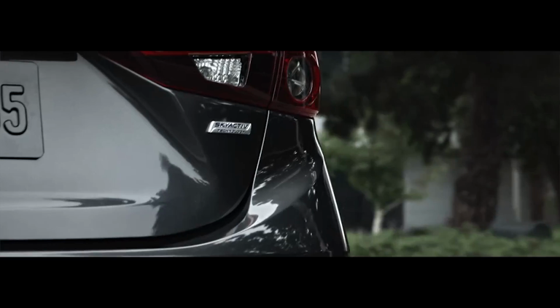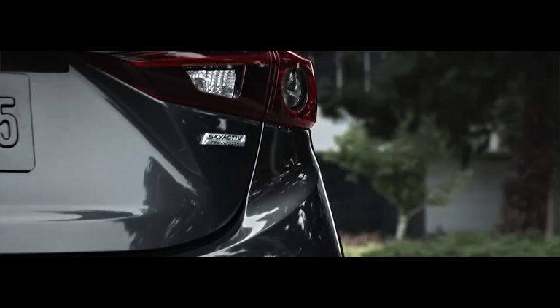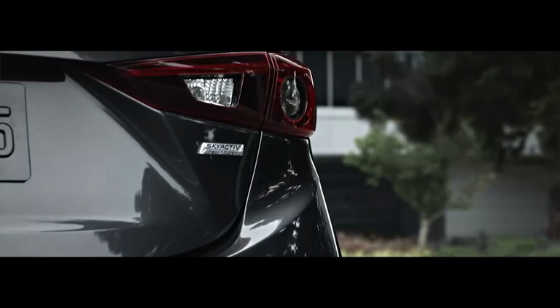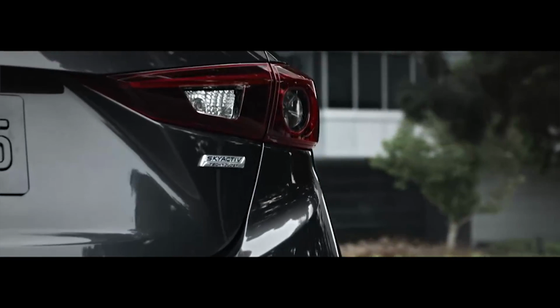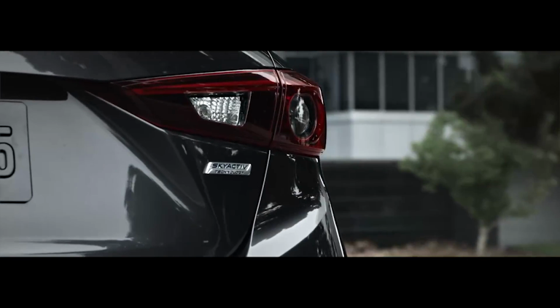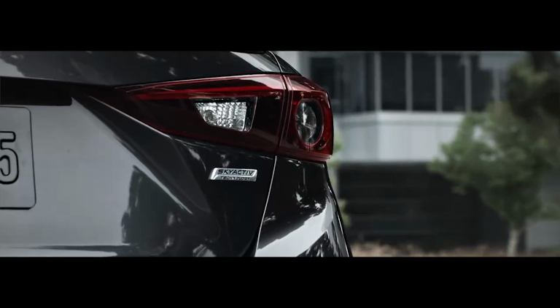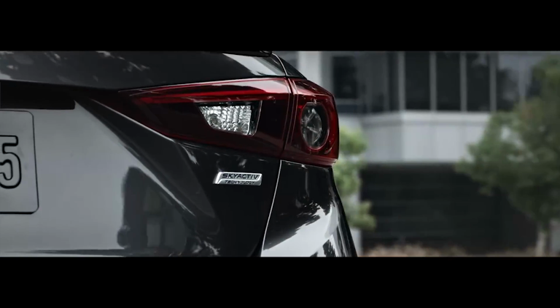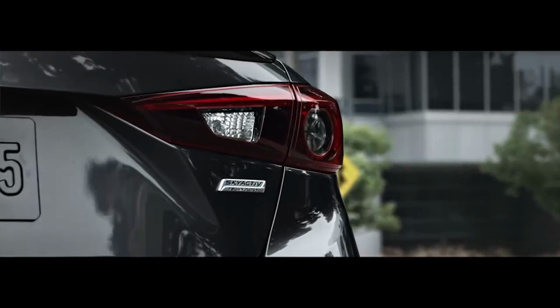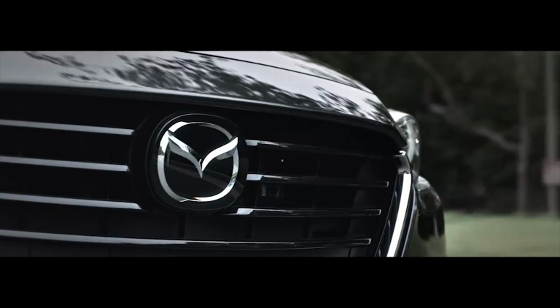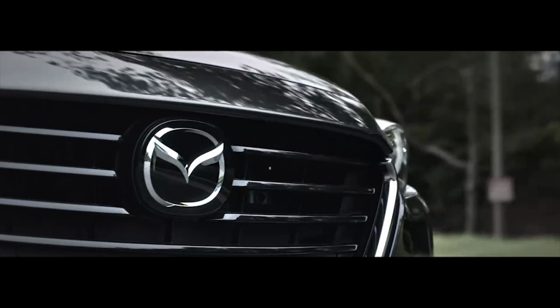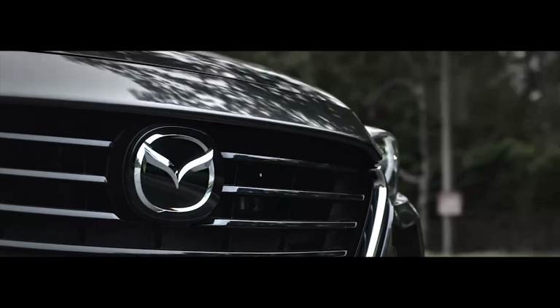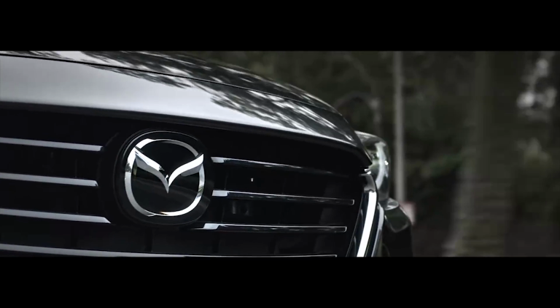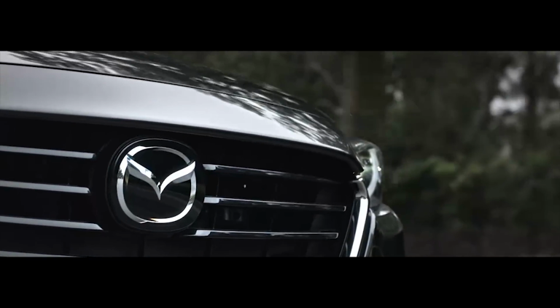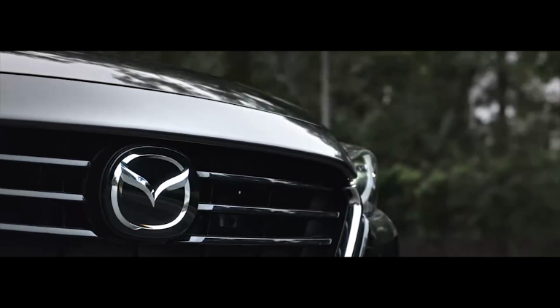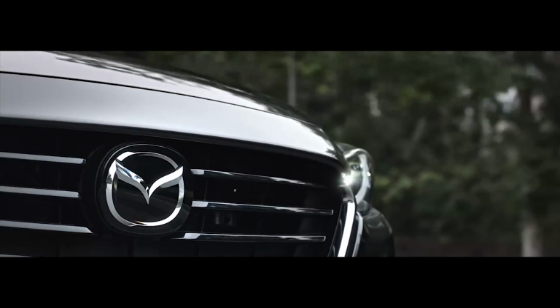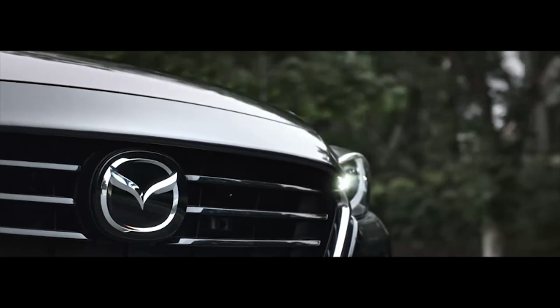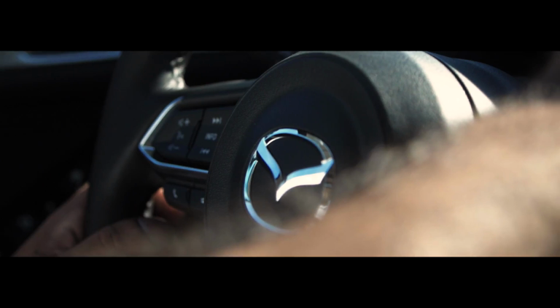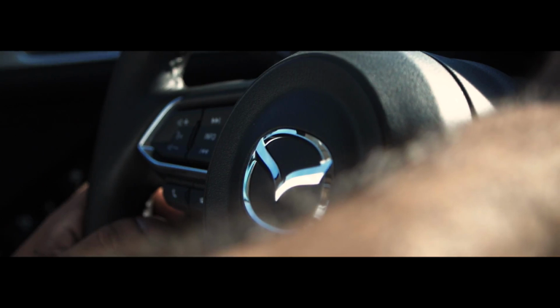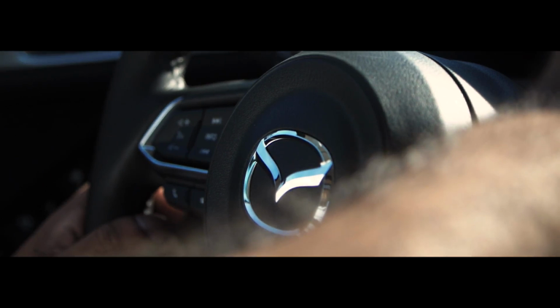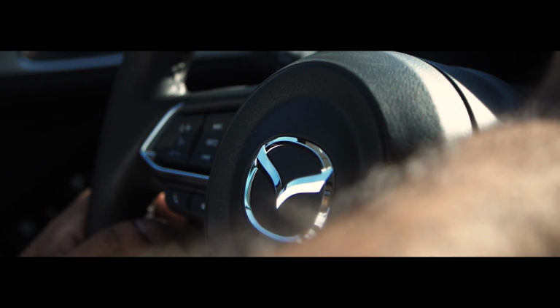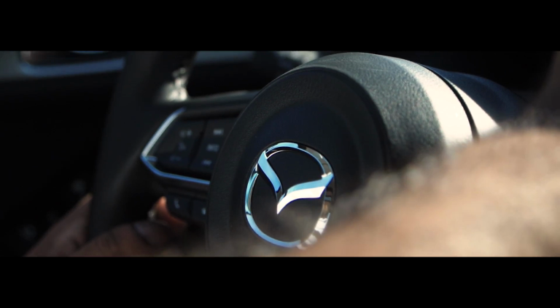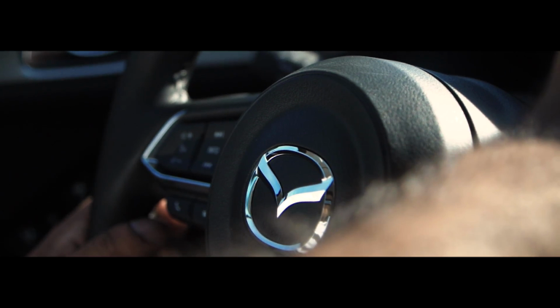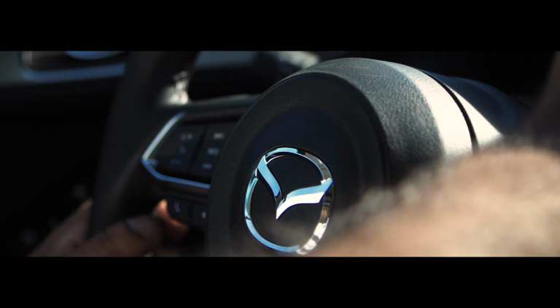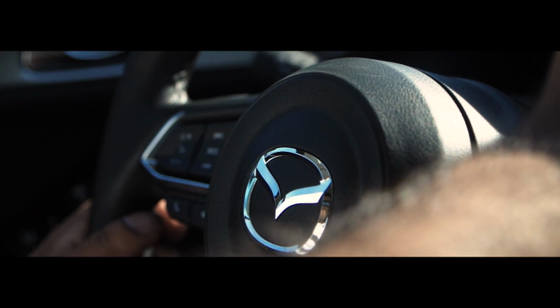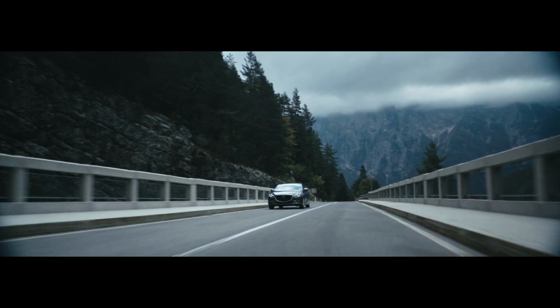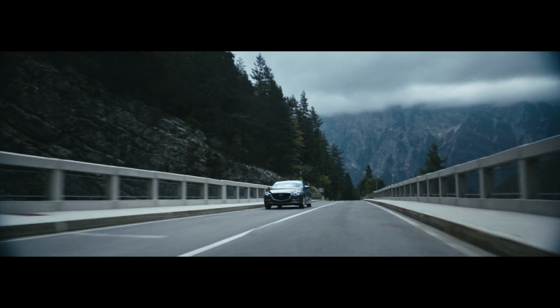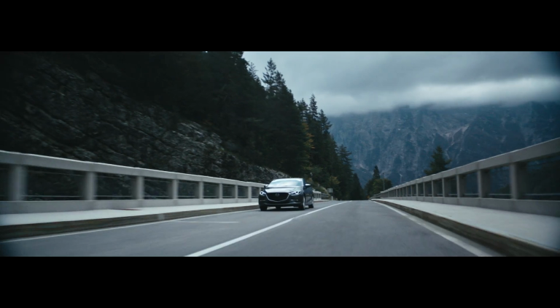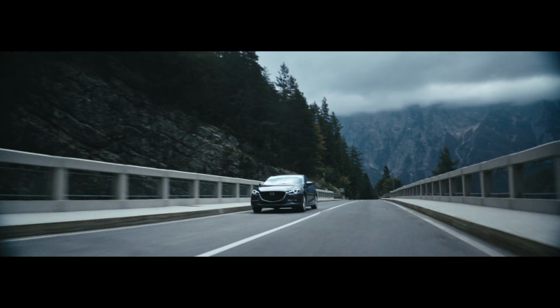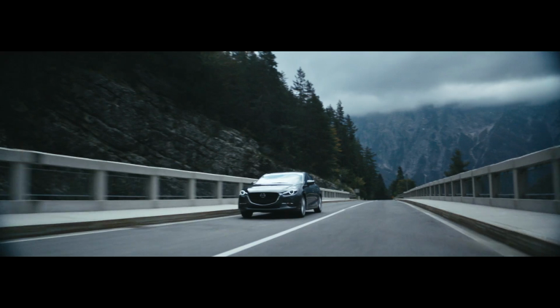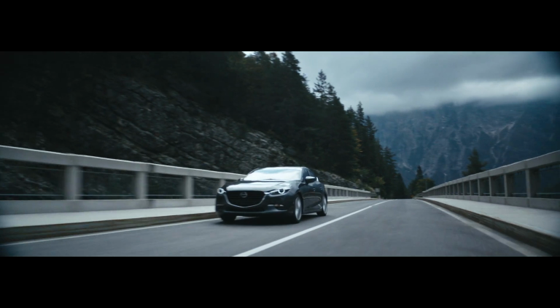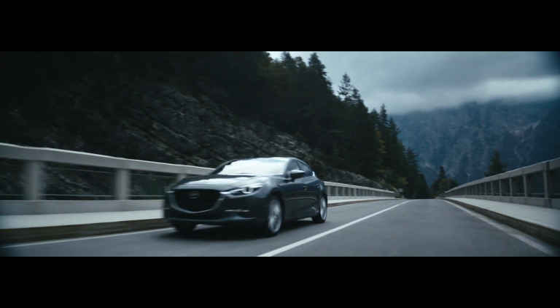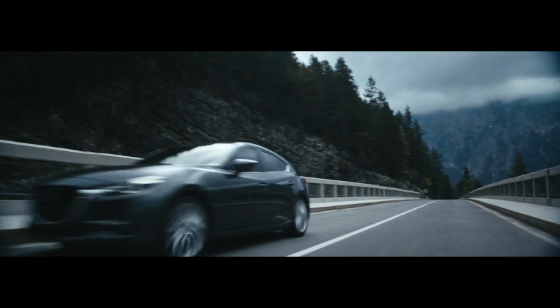Skyactiv technology is about the idea of eliminating compromise, making cars better to drive, safer, more fuel efficient and more emotionally engaging.